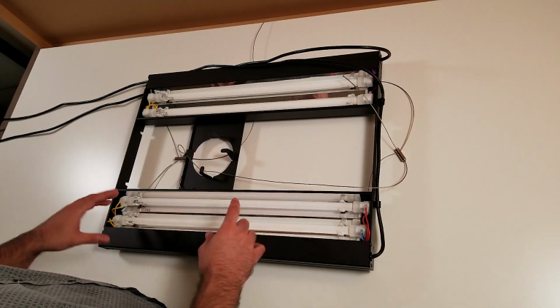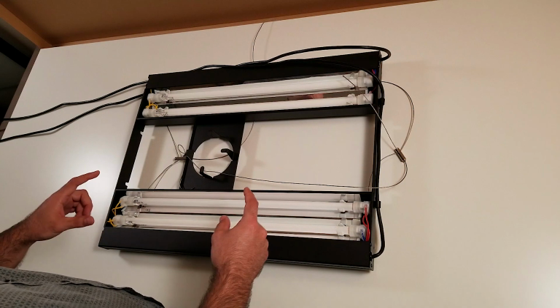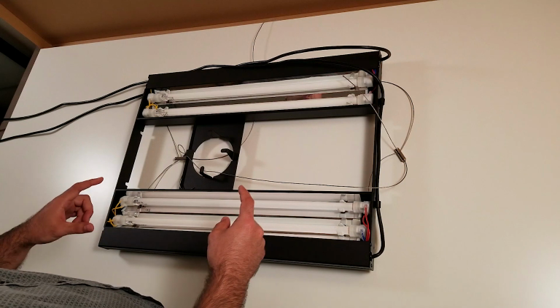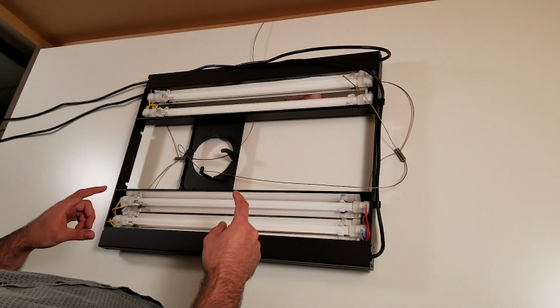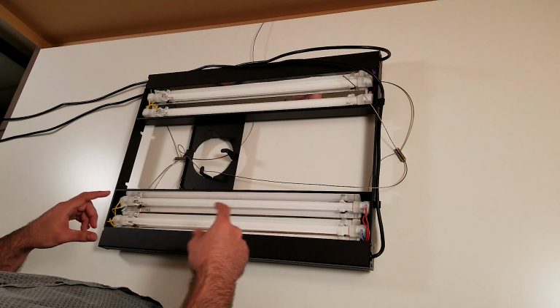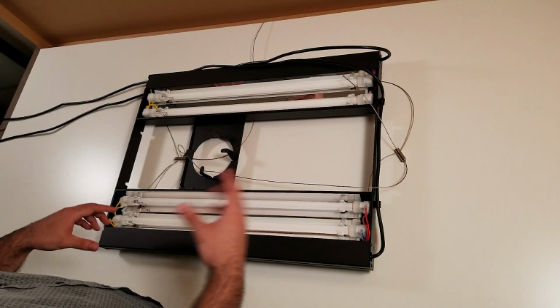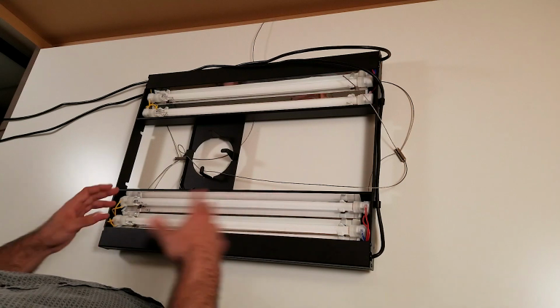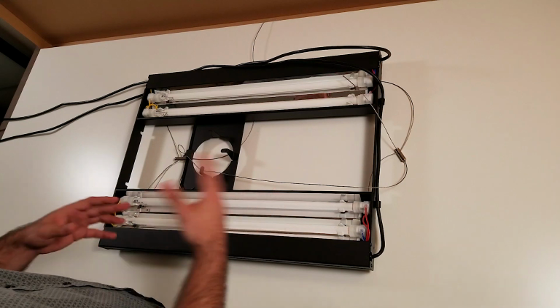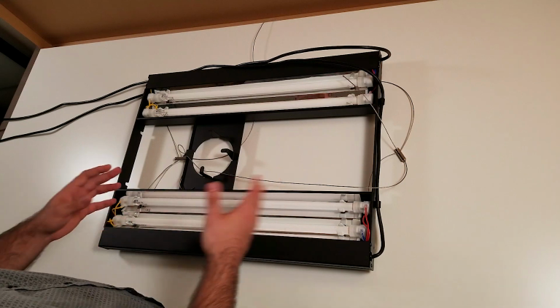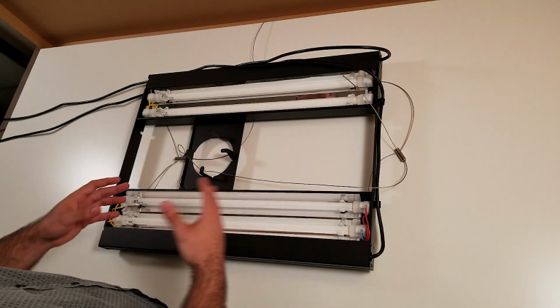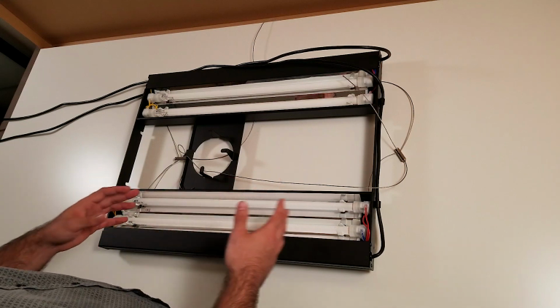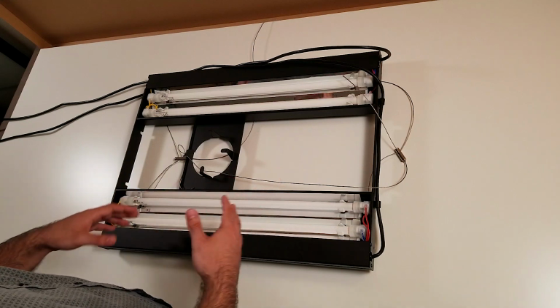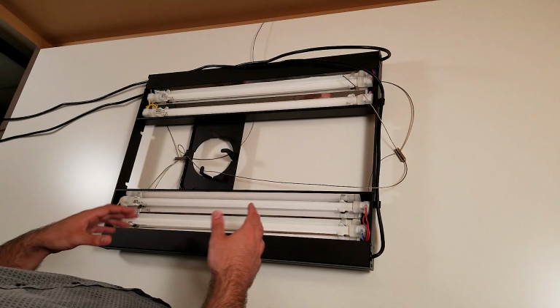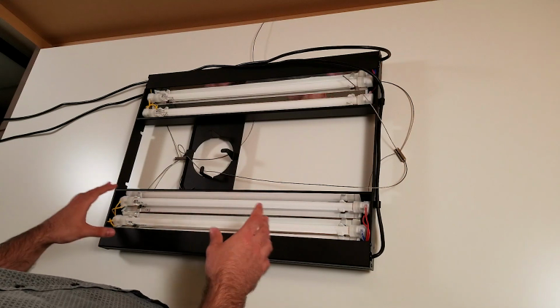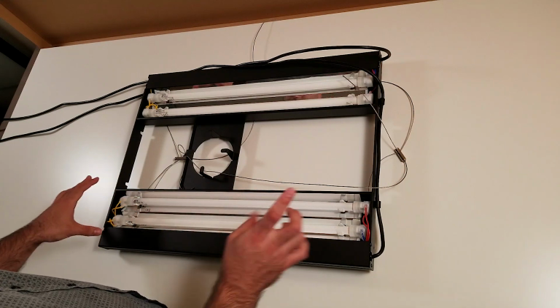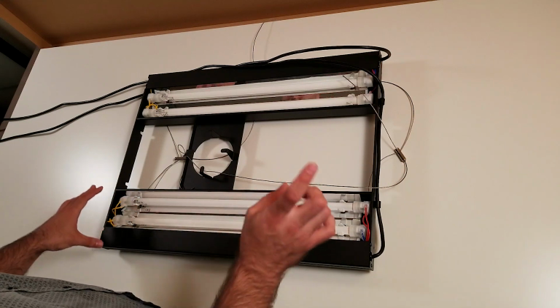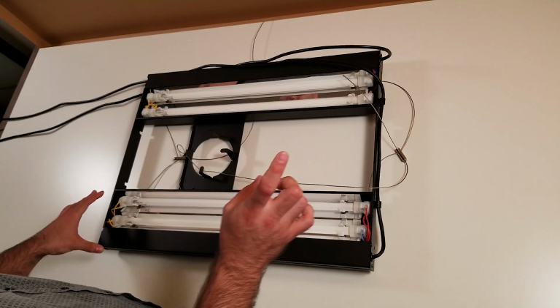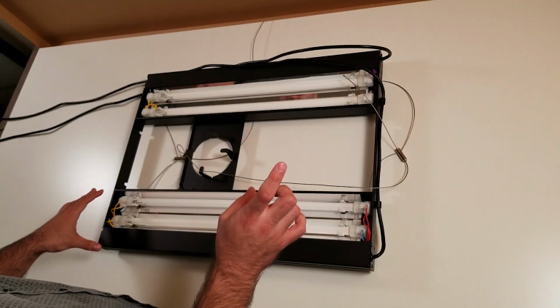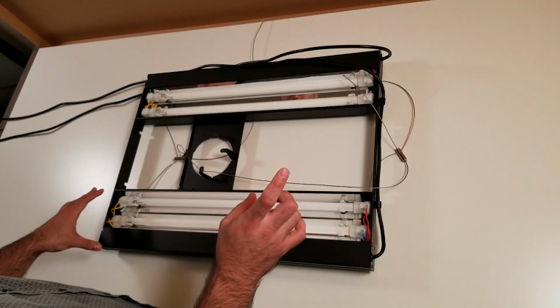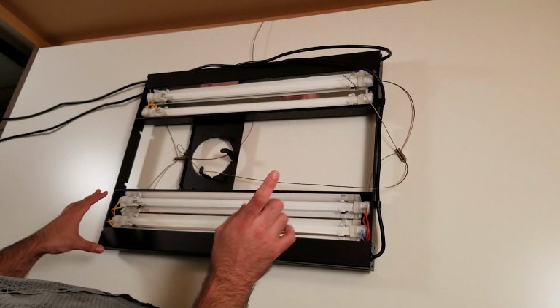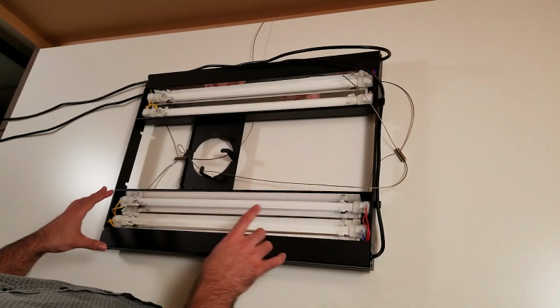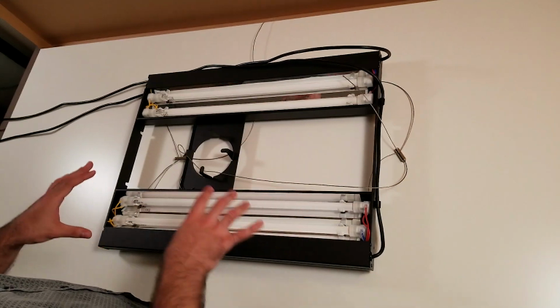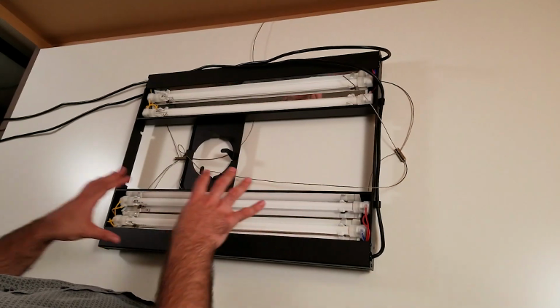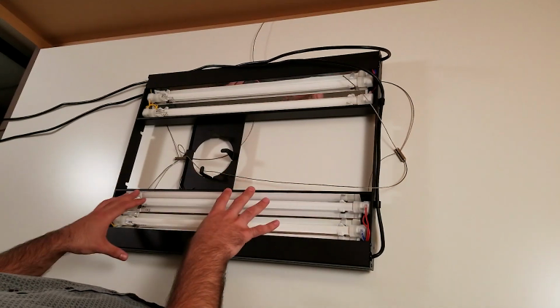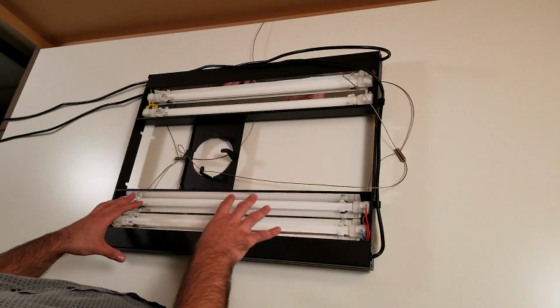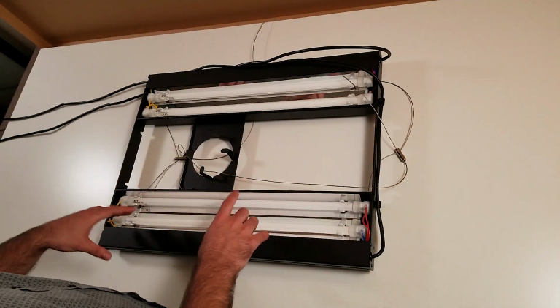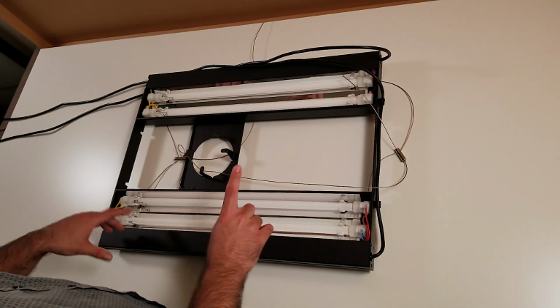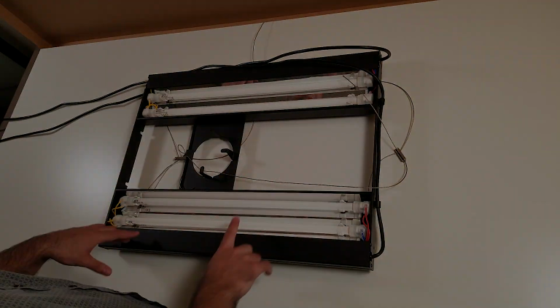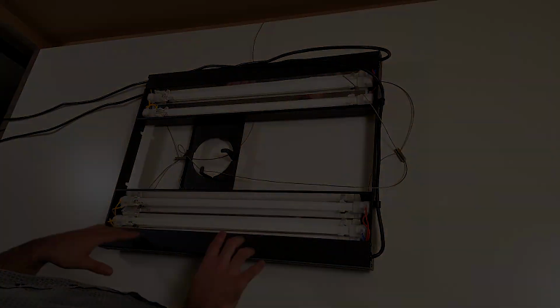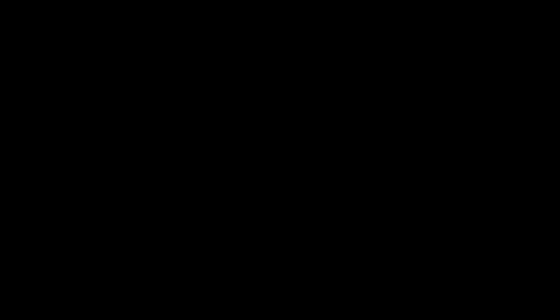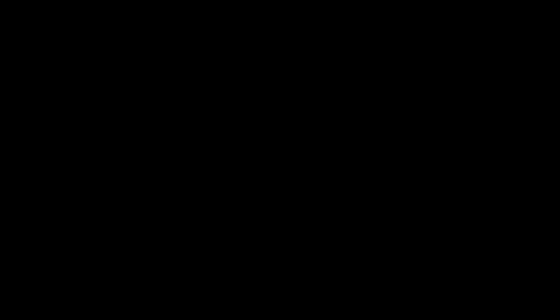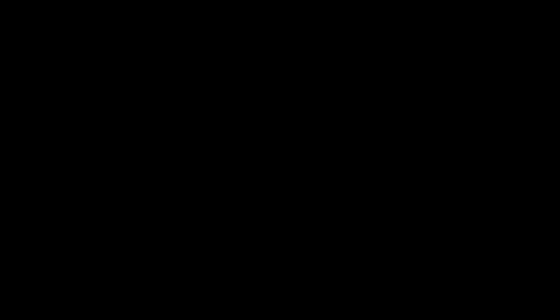I'm going to show you the modification I made for this light. I'm going to speed up the video so it's not boring, and you will see what's inside the ballast.